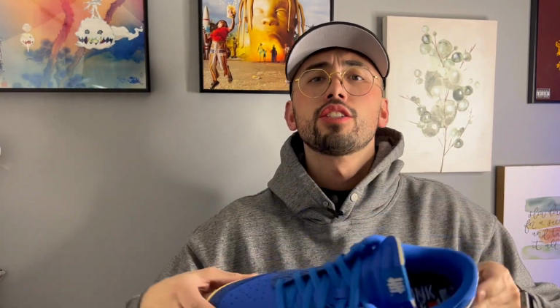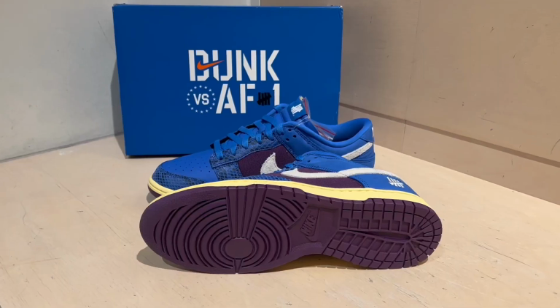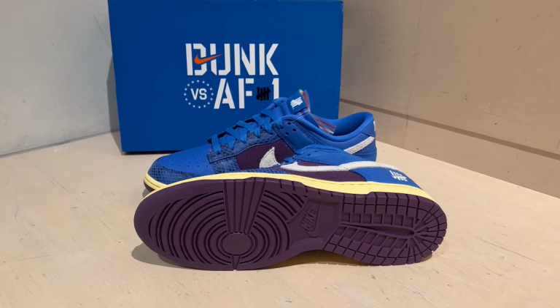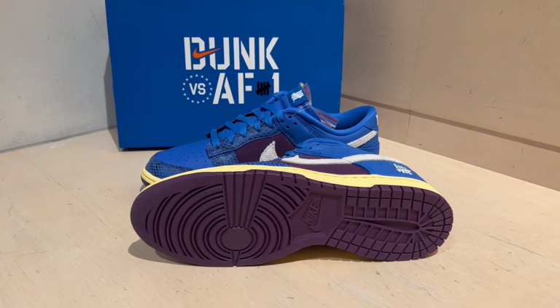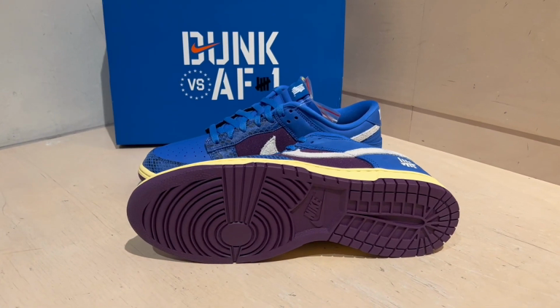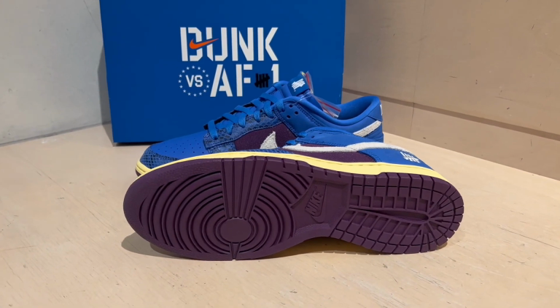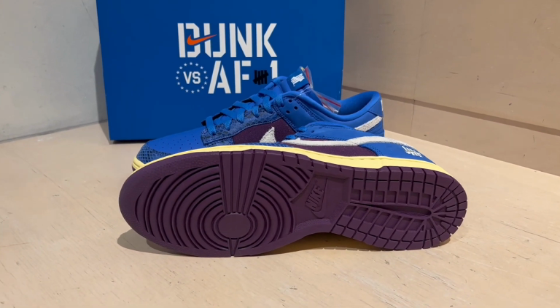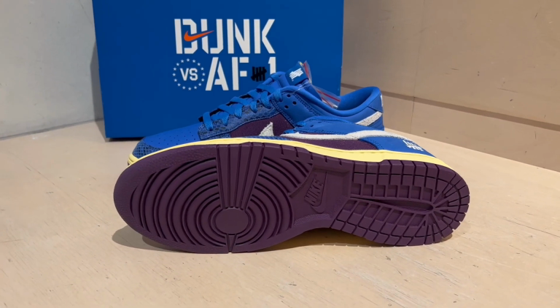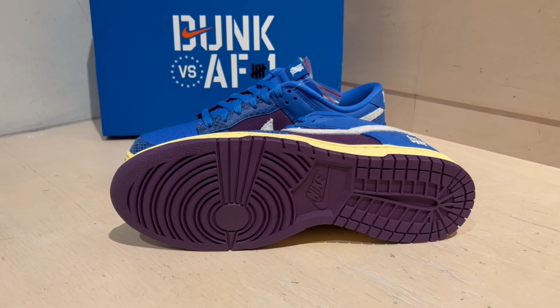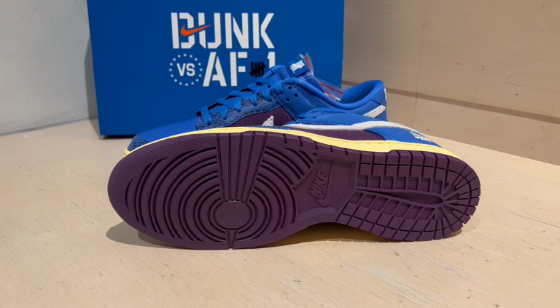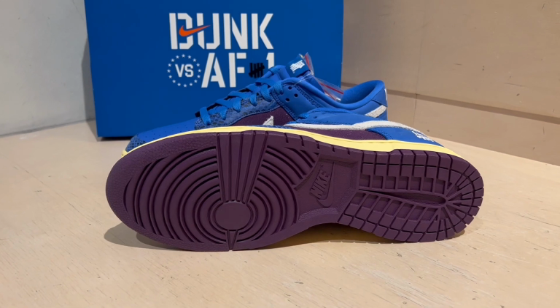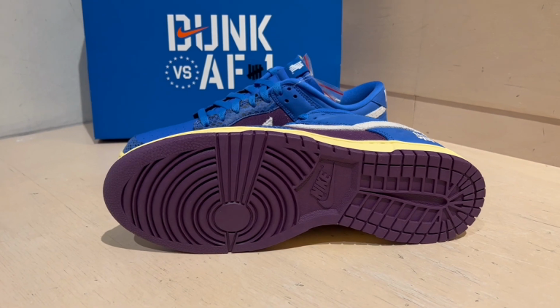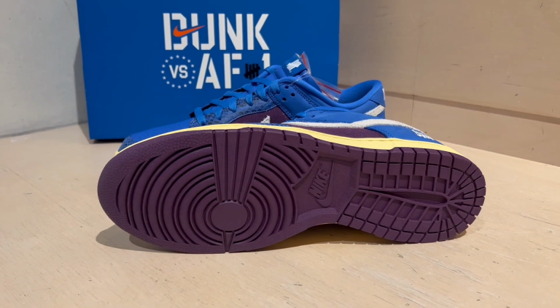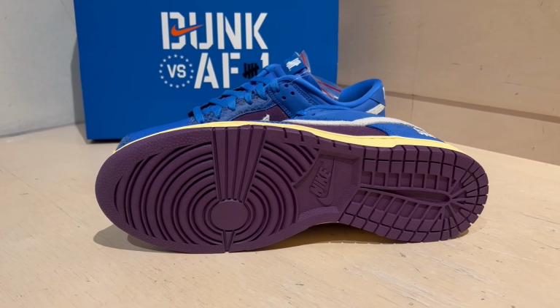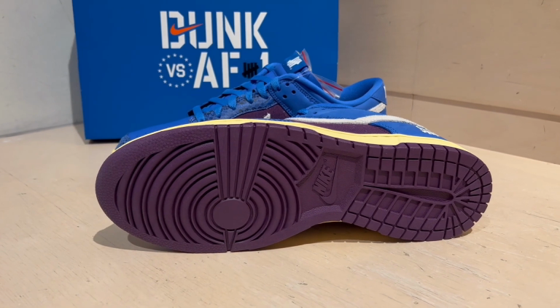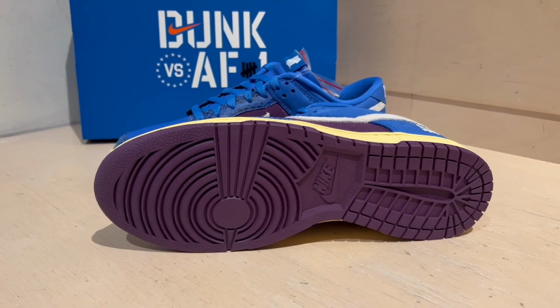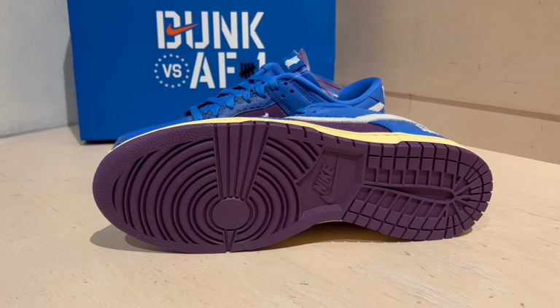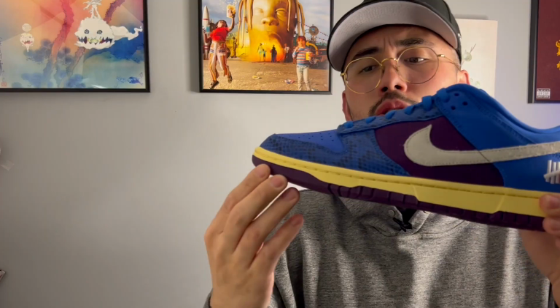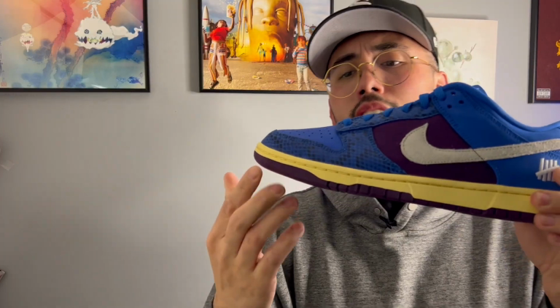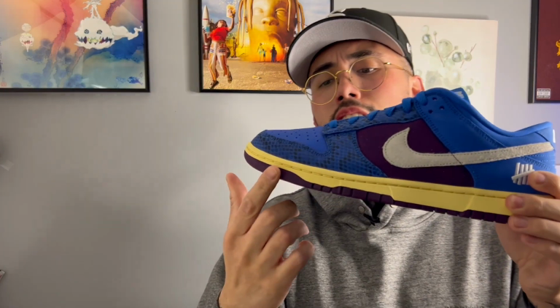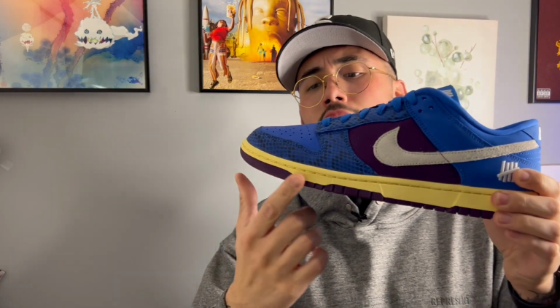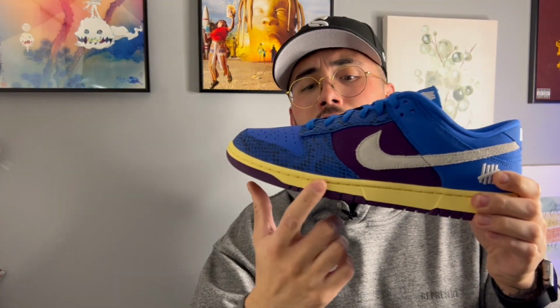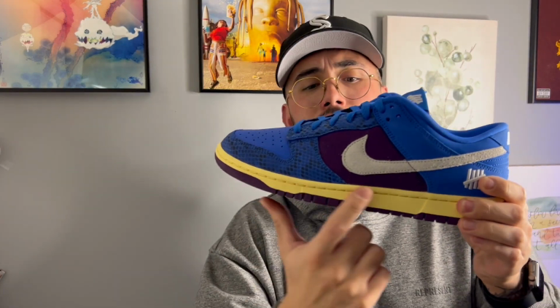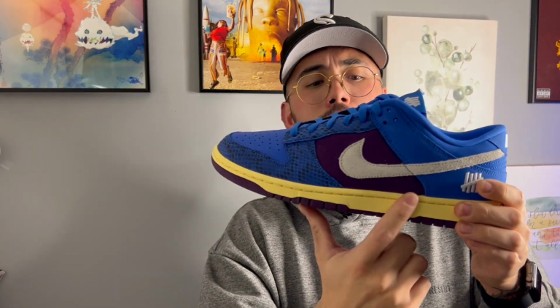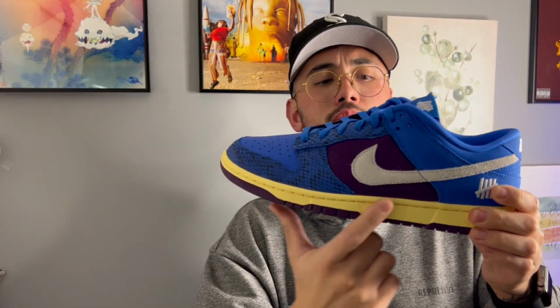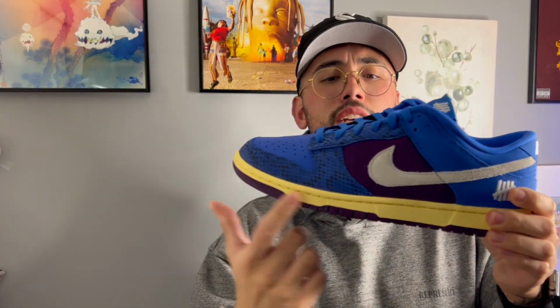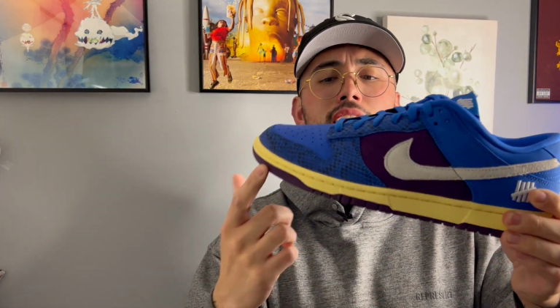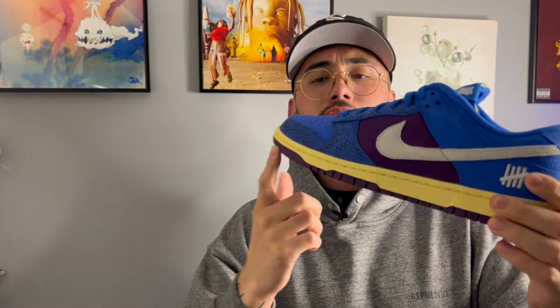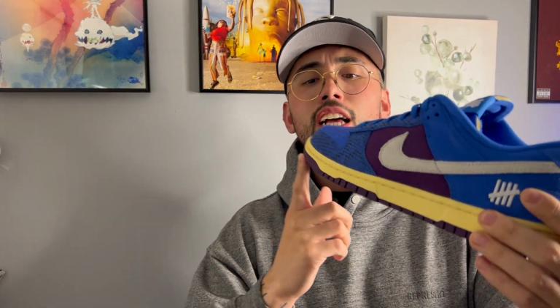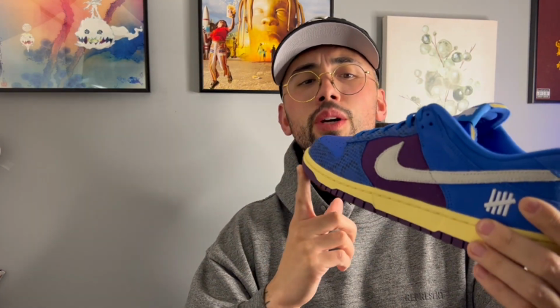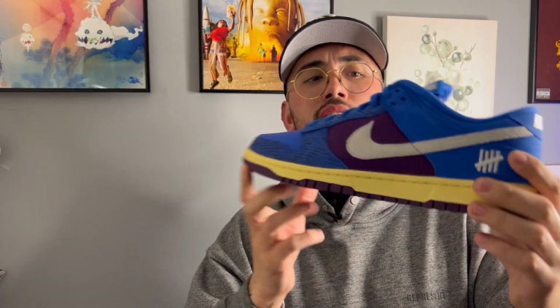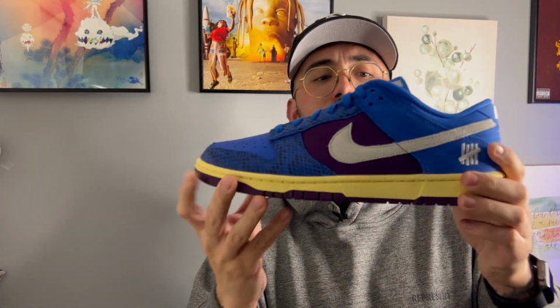Starting off with the outsole — as you can see, it's an all-purple outsole. The midsole is an aged midsole with that yellowing effect.